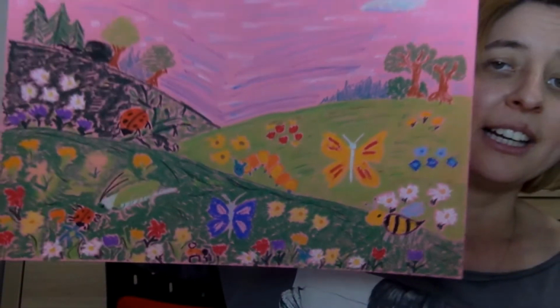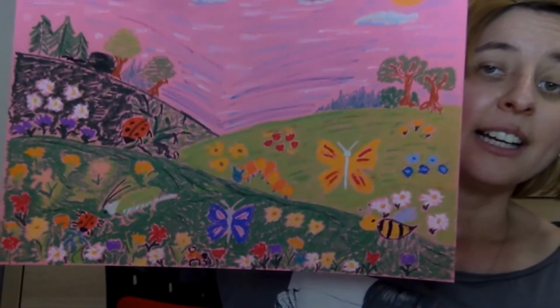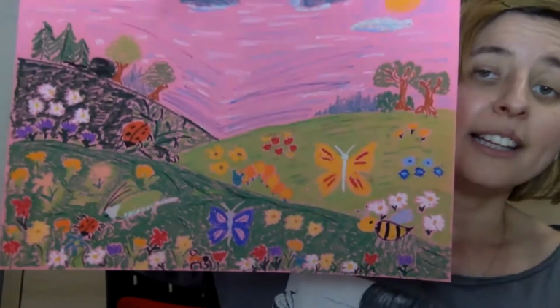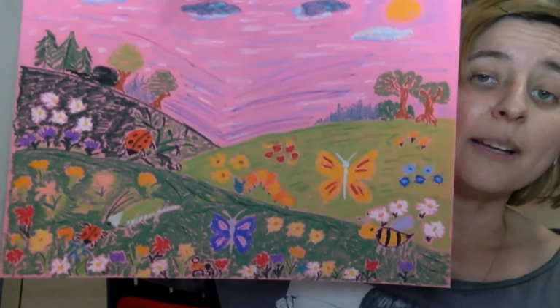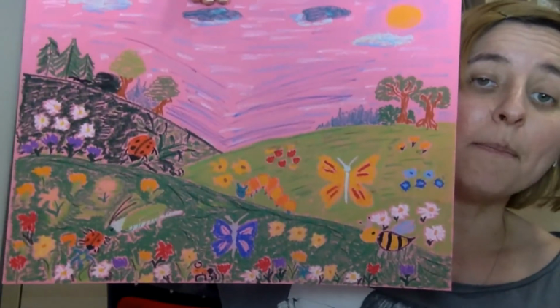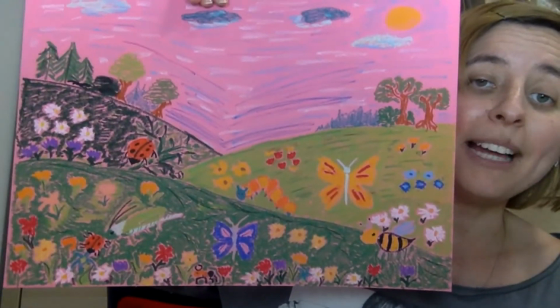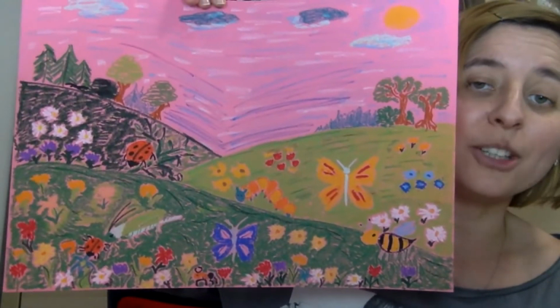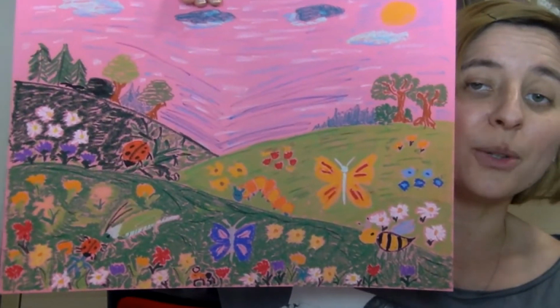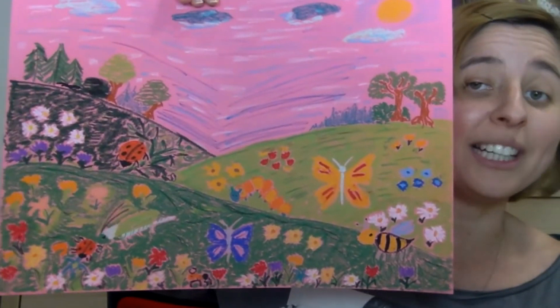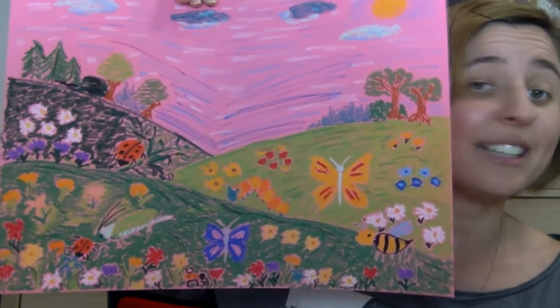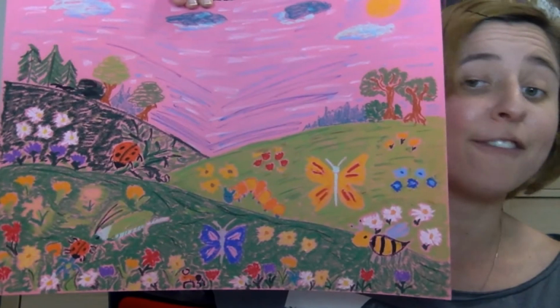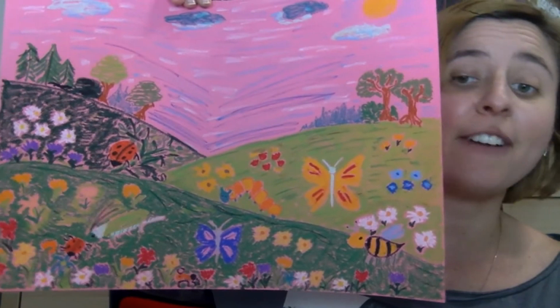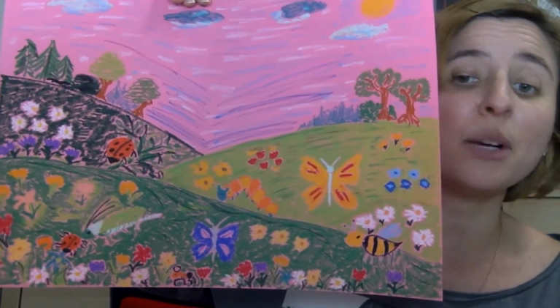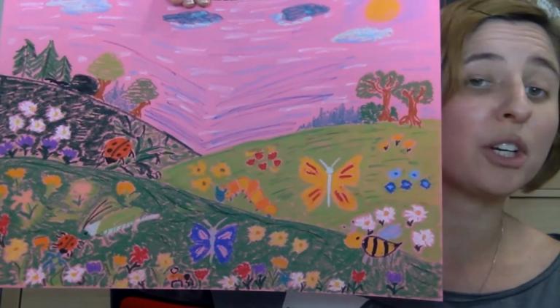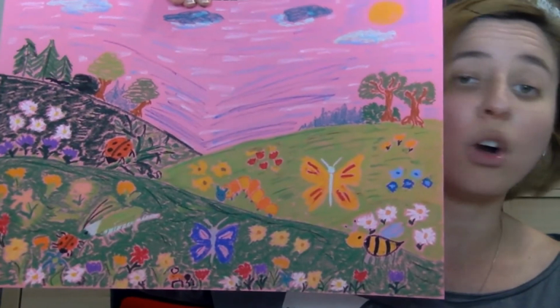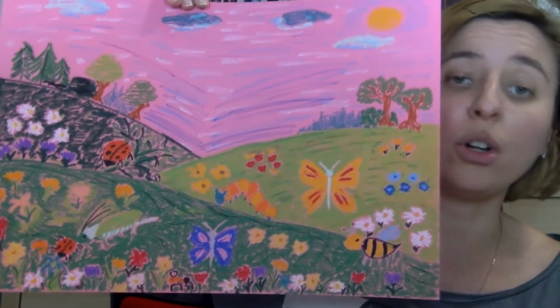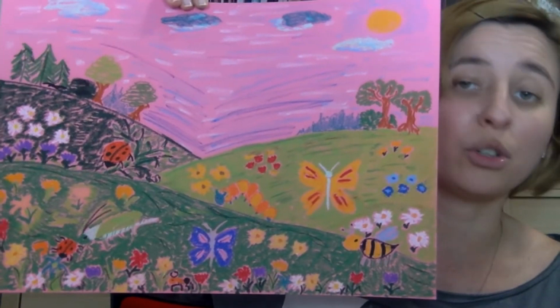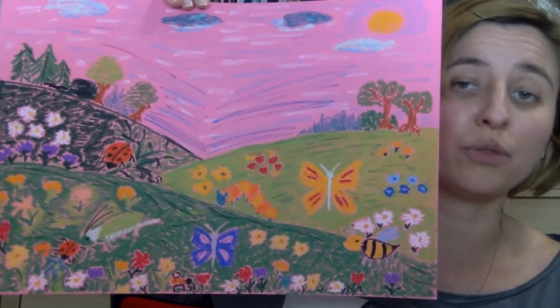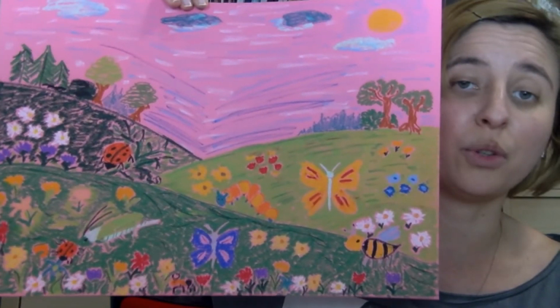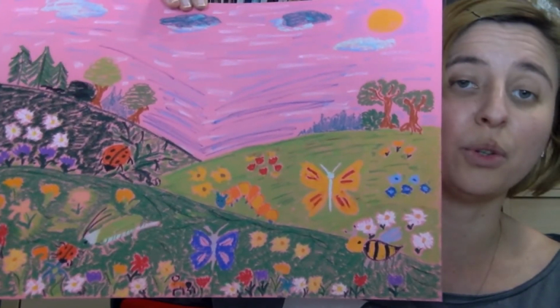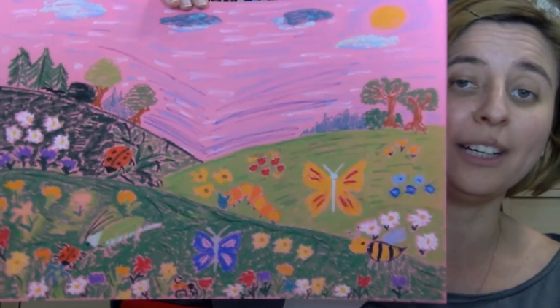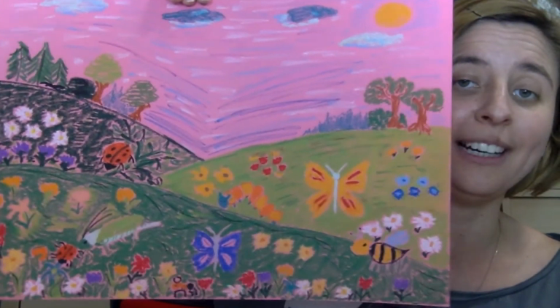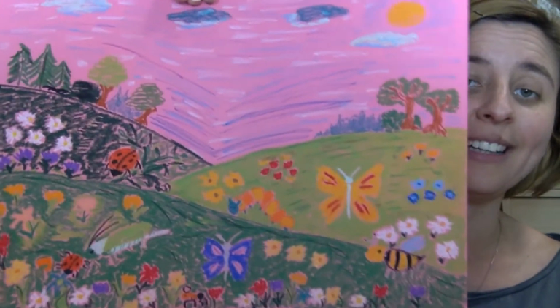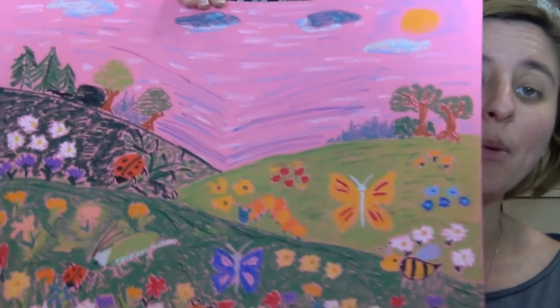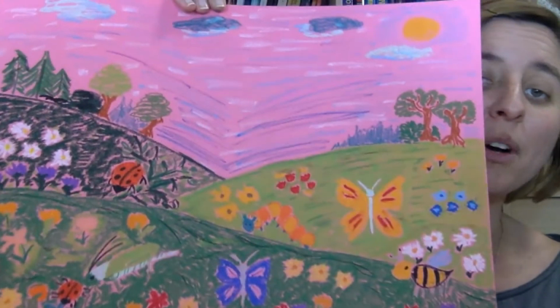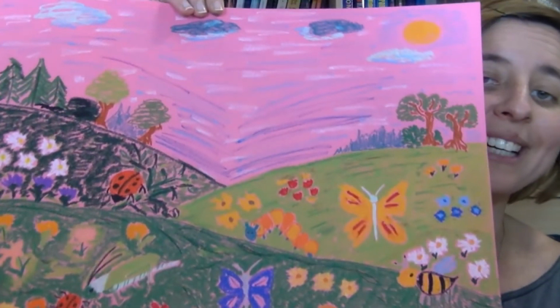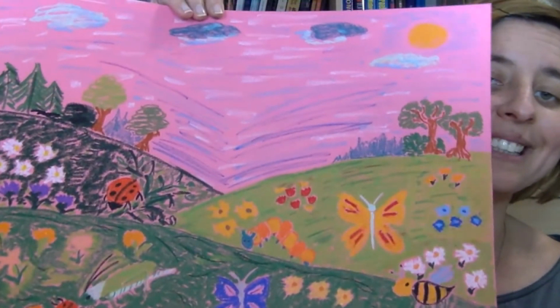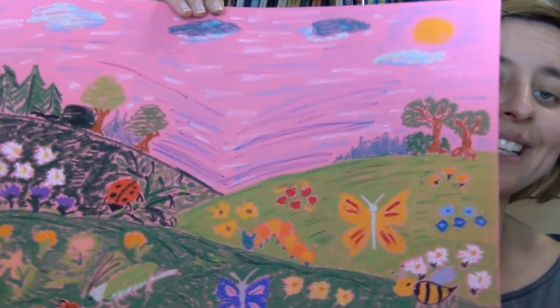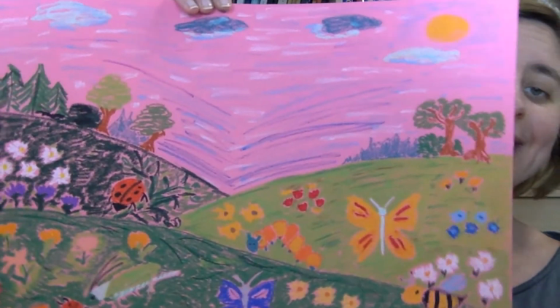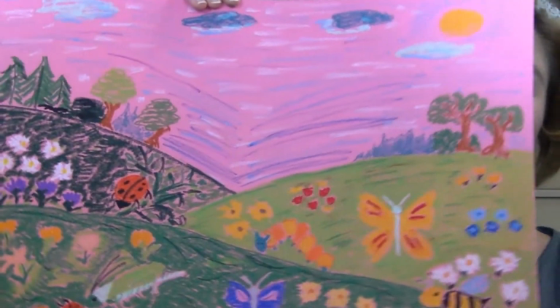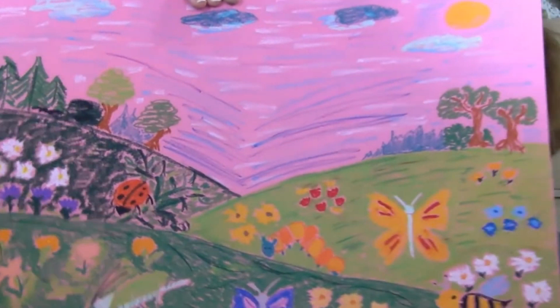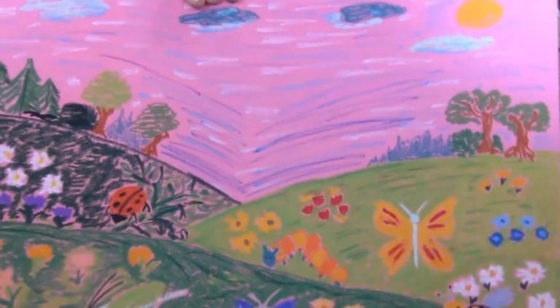The meadow is very colorful. Ta łąka jest taka kolorowa.